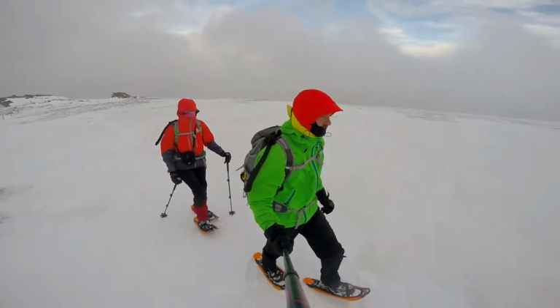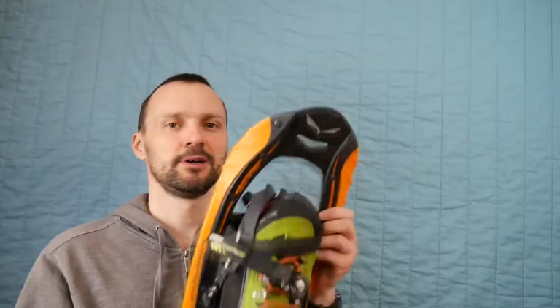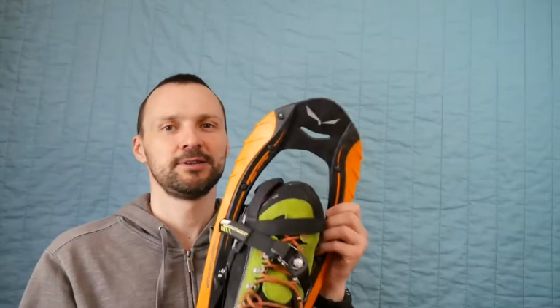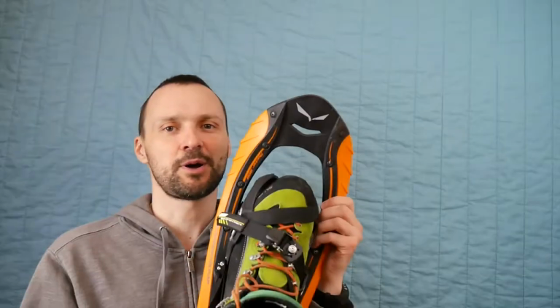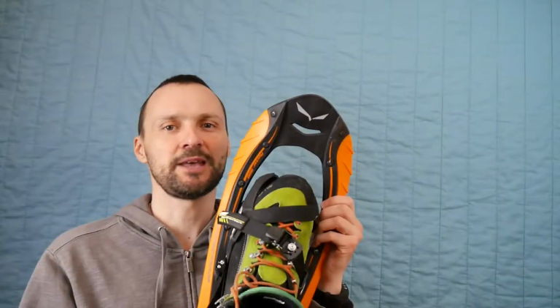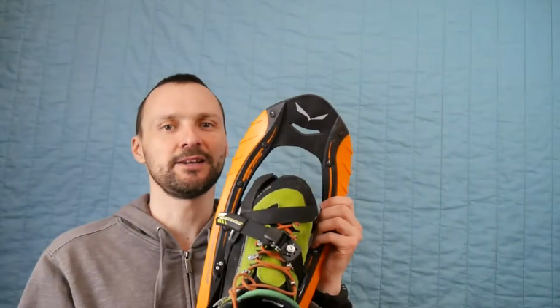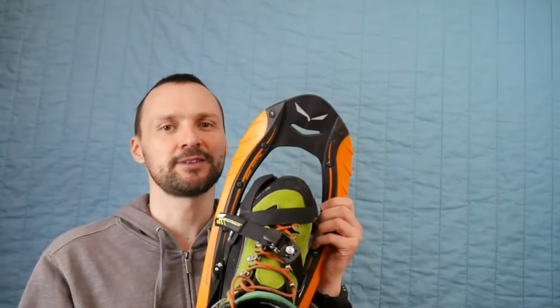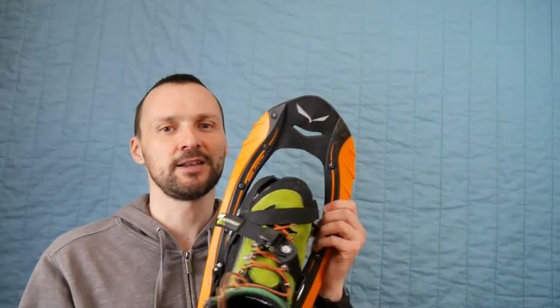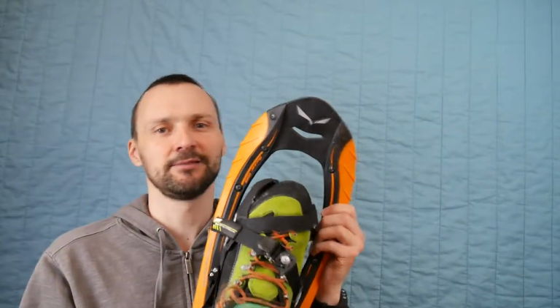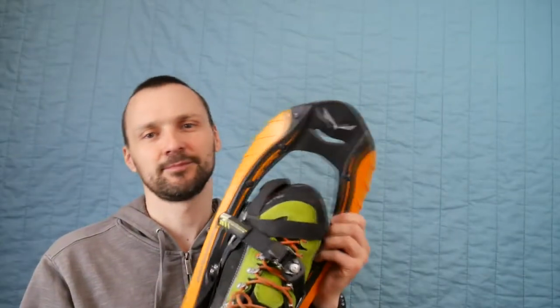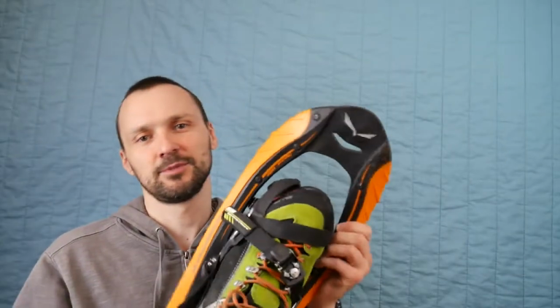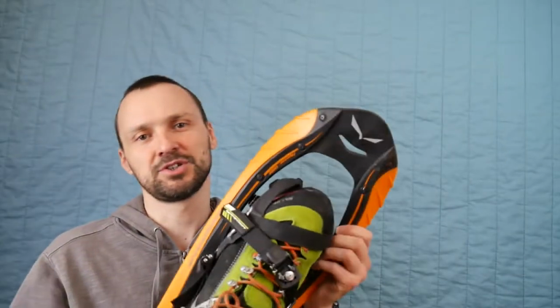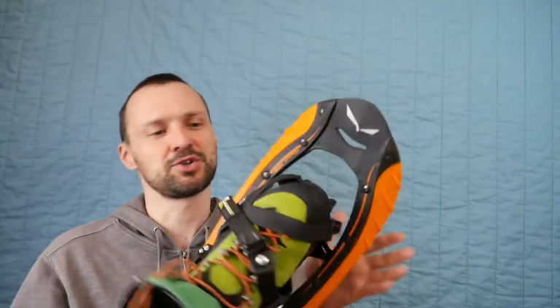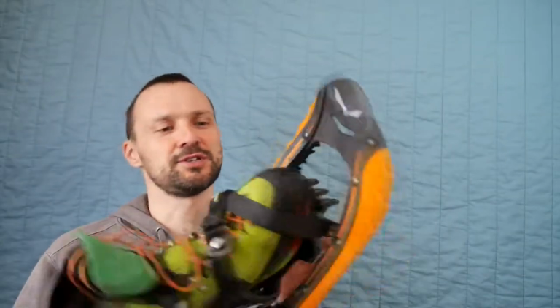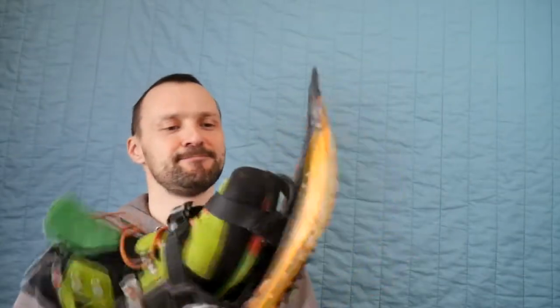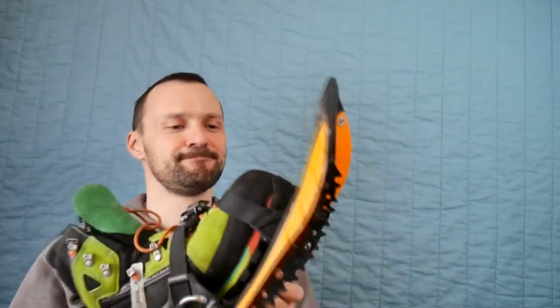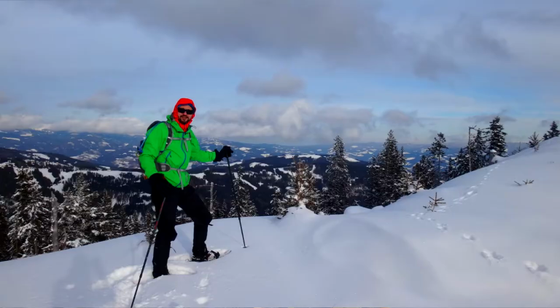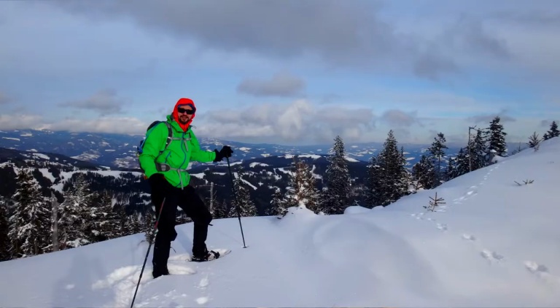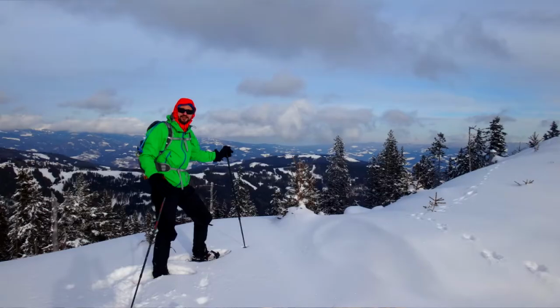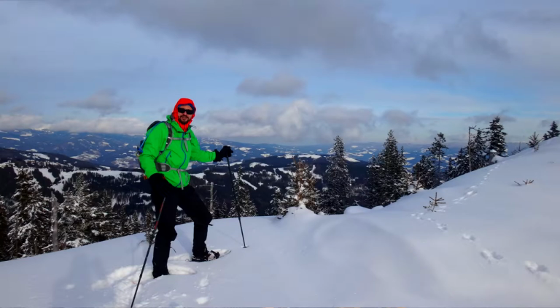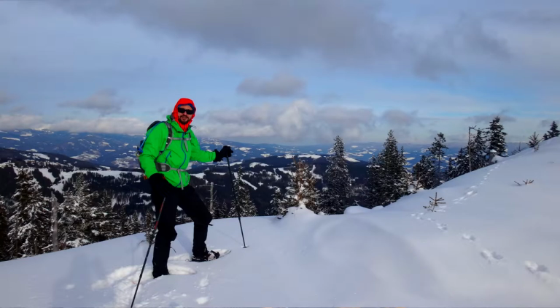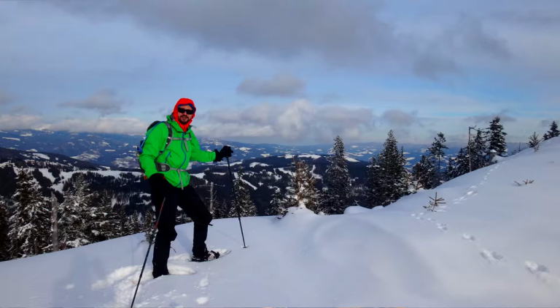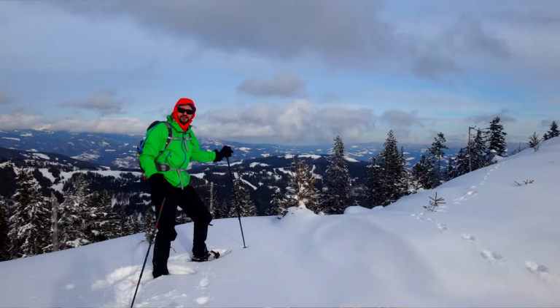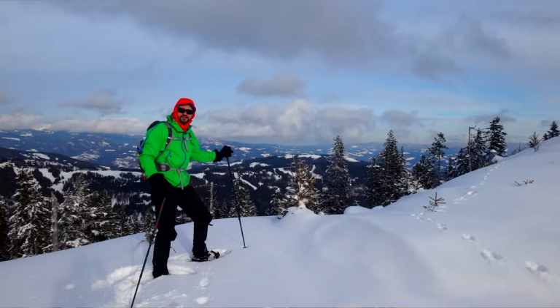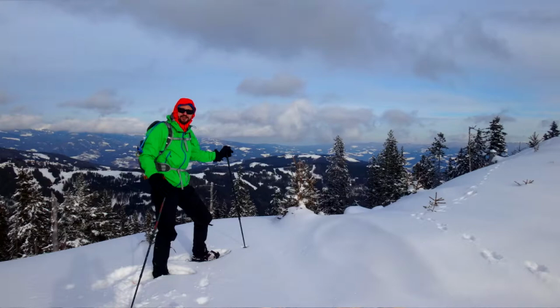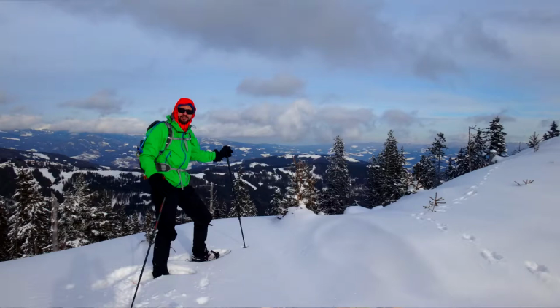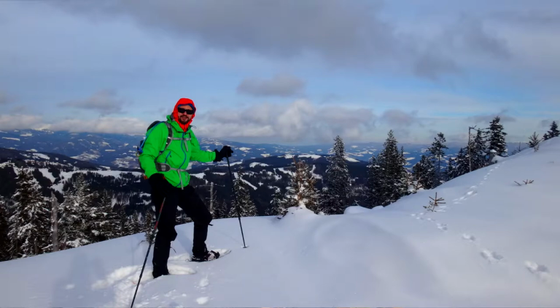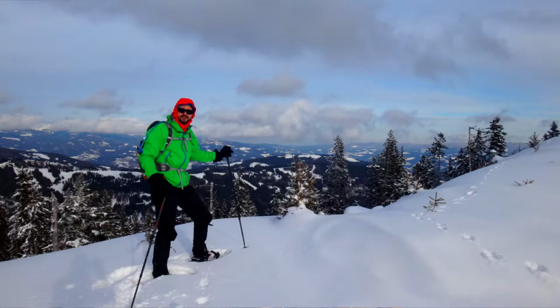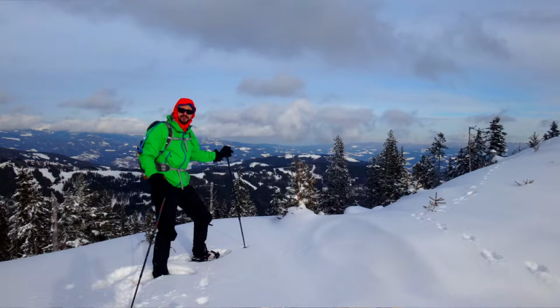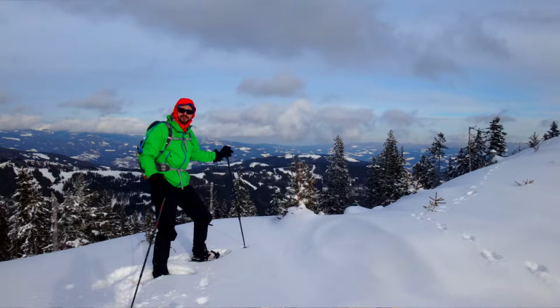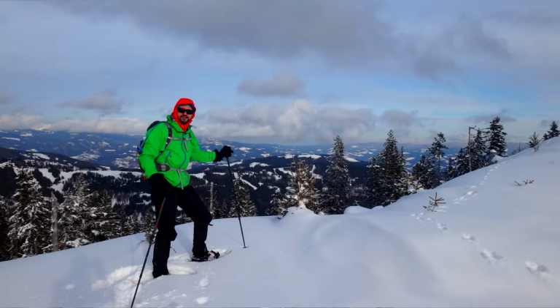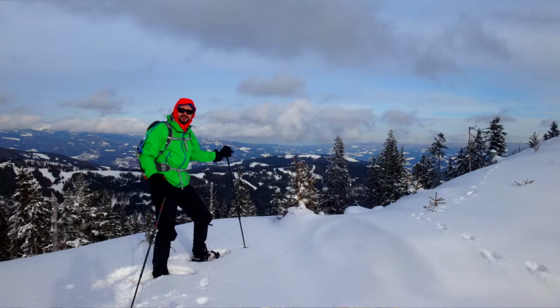These are made in Italy, which is good. I think these snowshoes are really good.